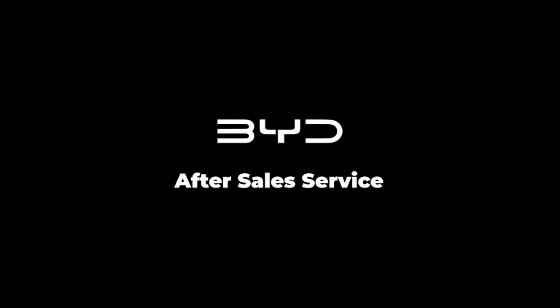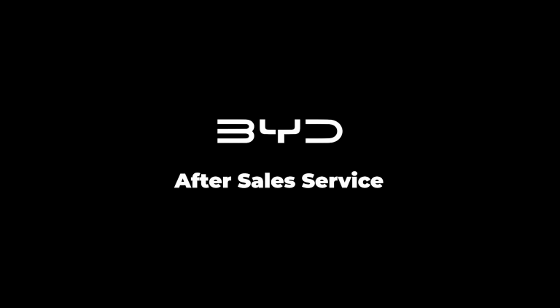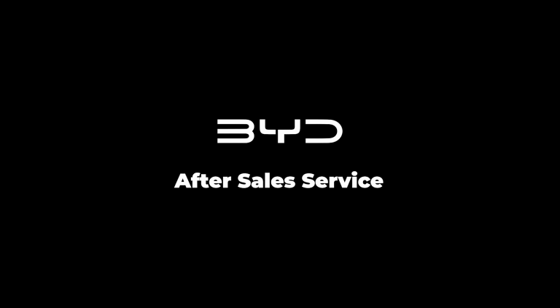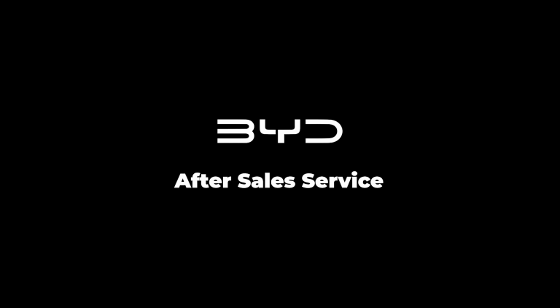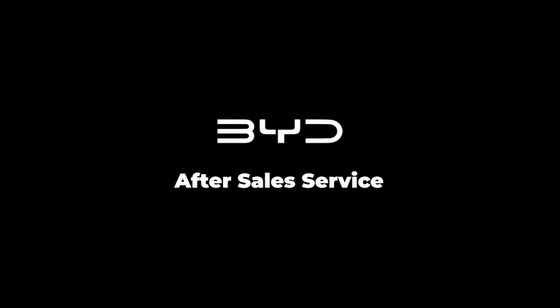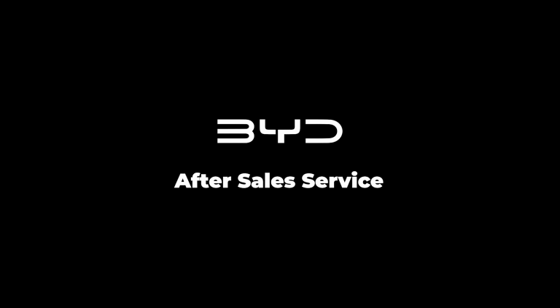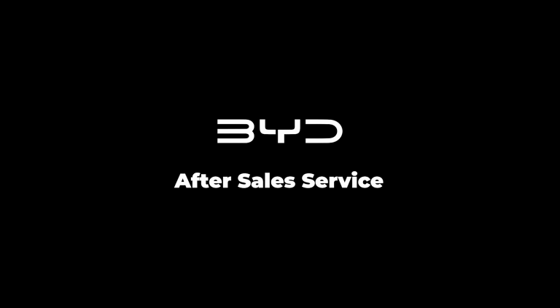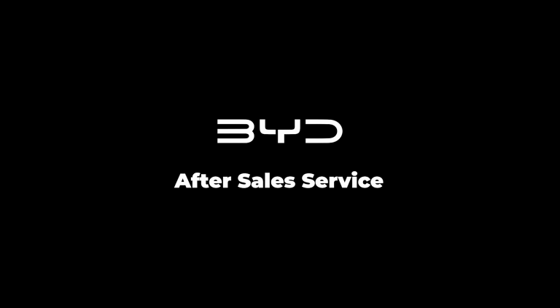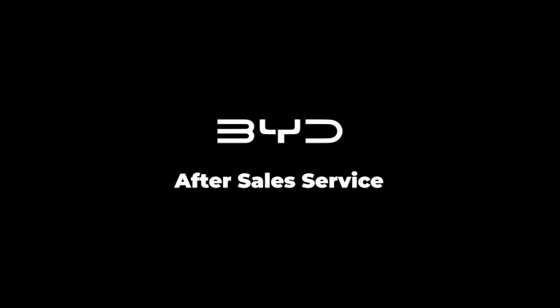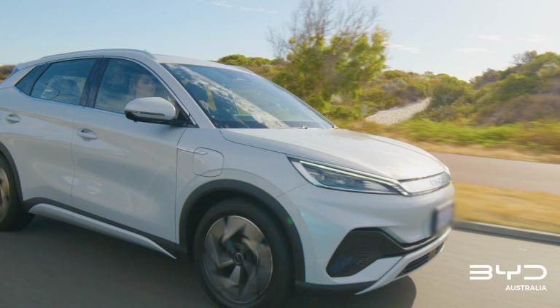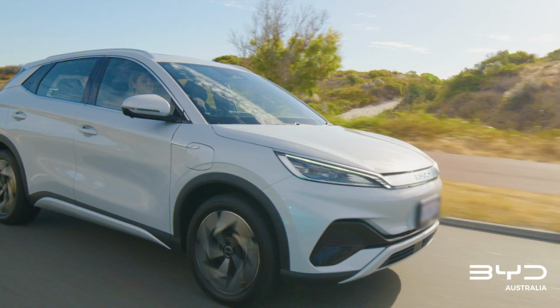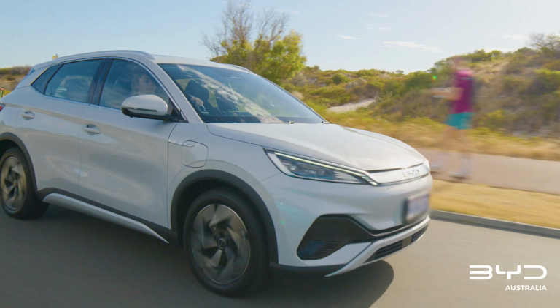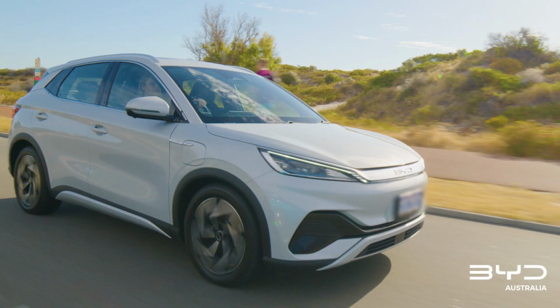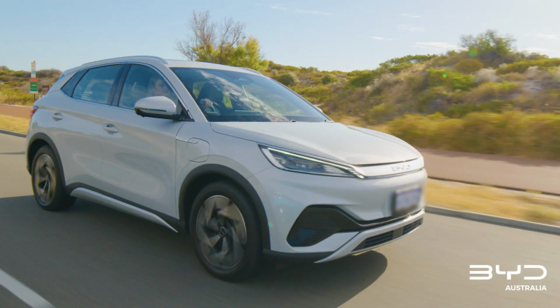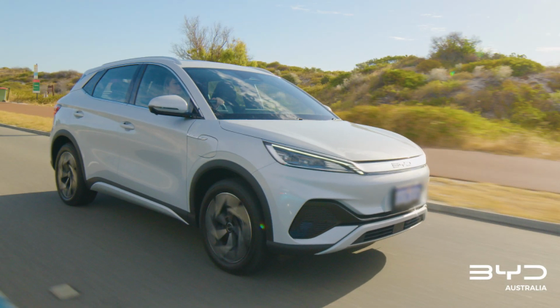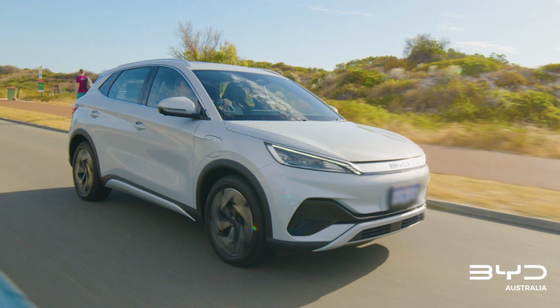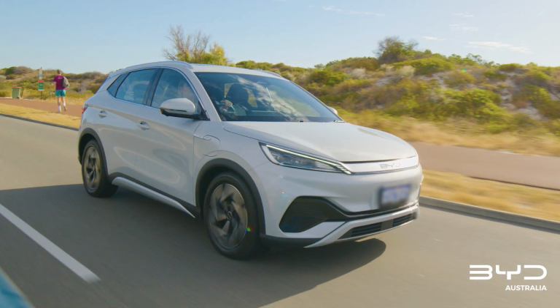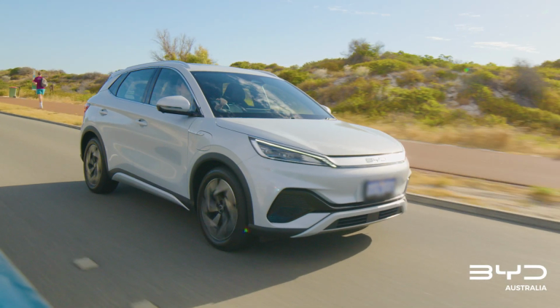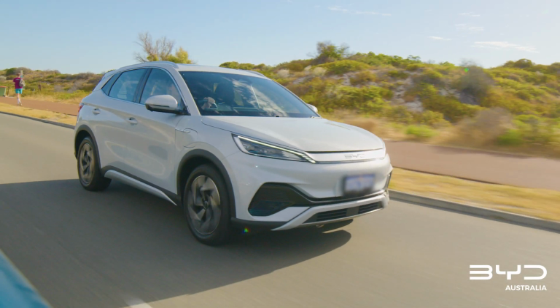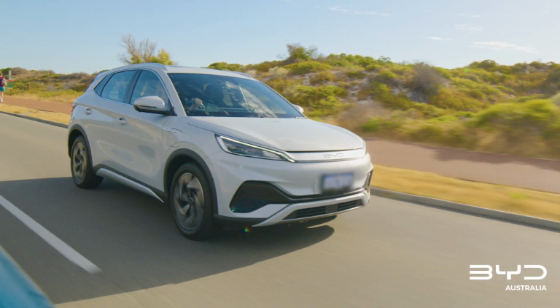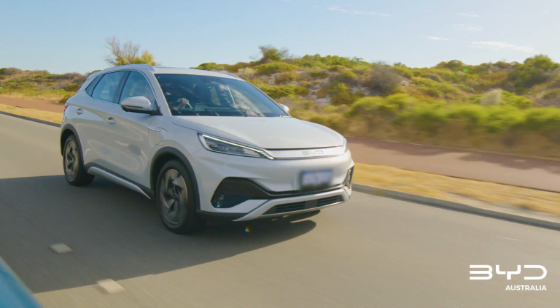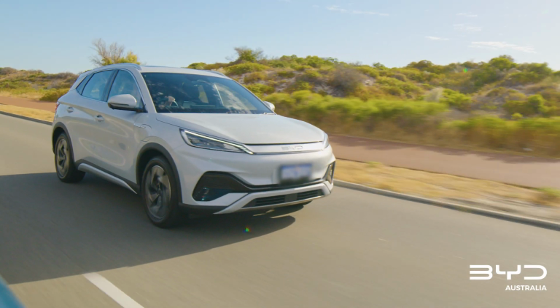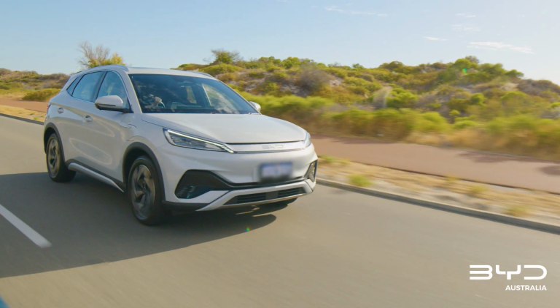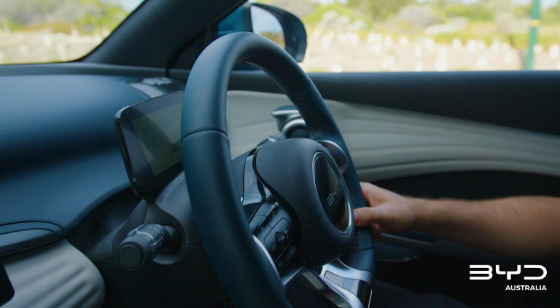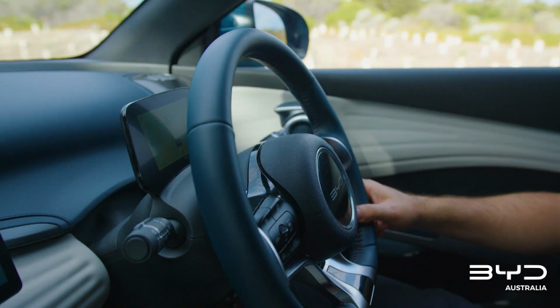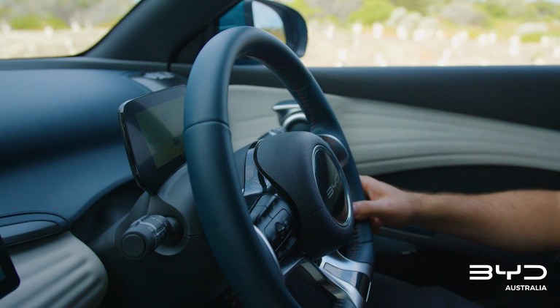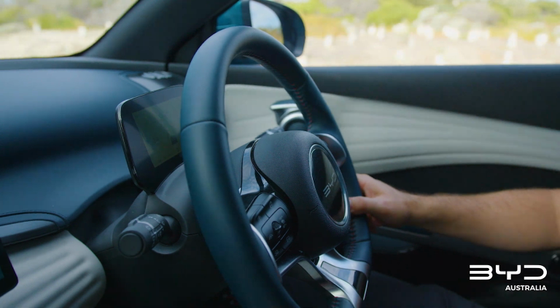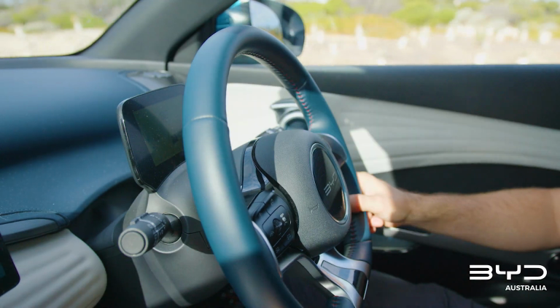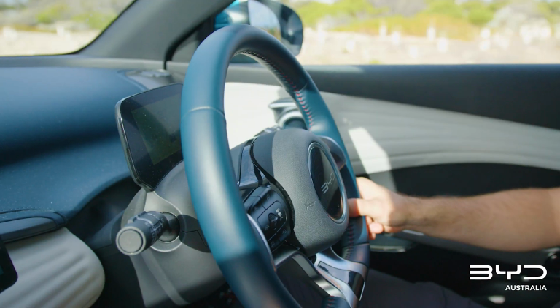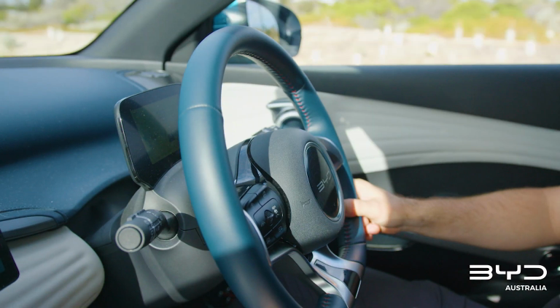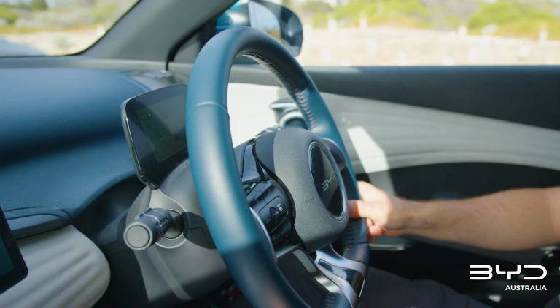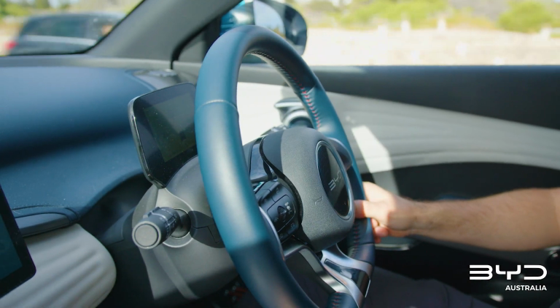BYD wants to keep you on the road to a greener future, which is why we offer numerous after-sales services.